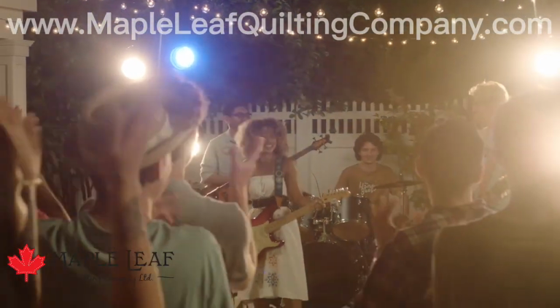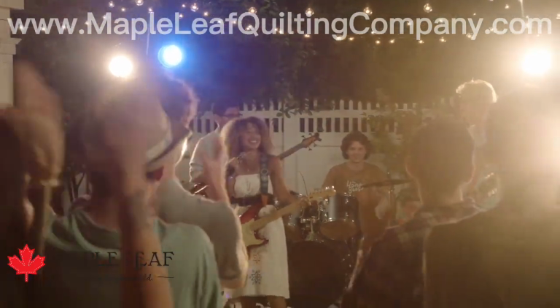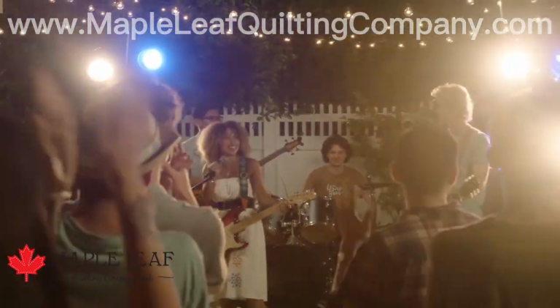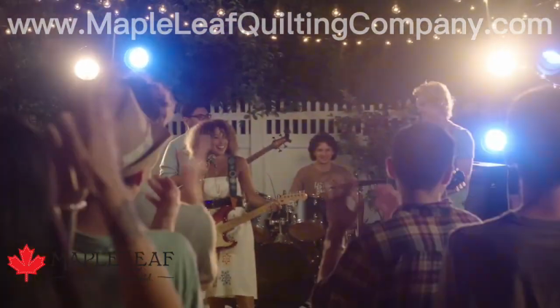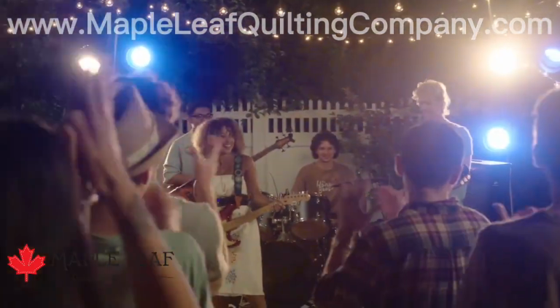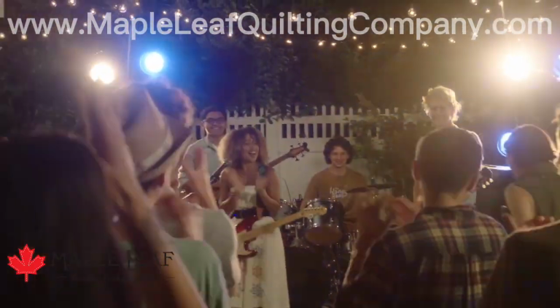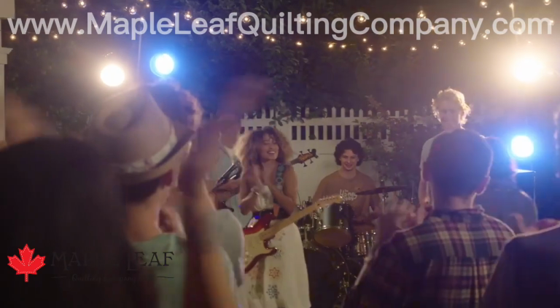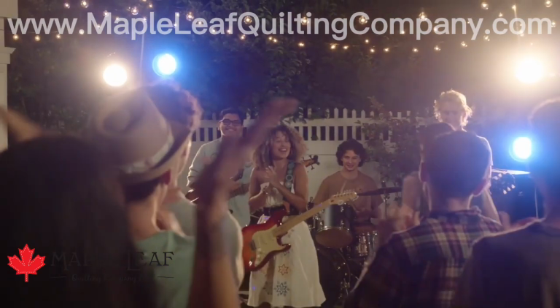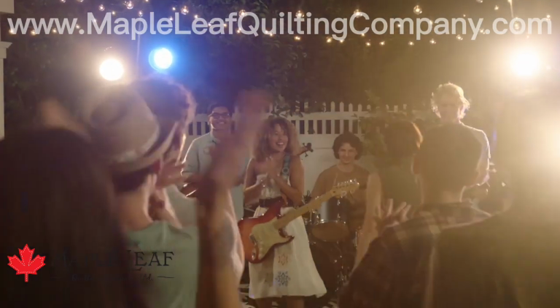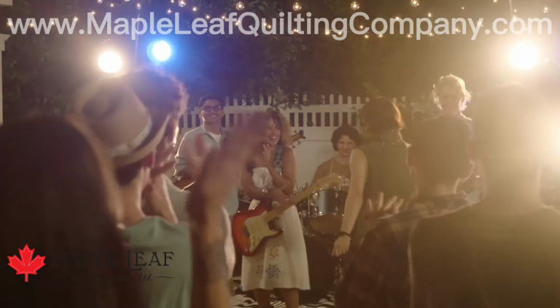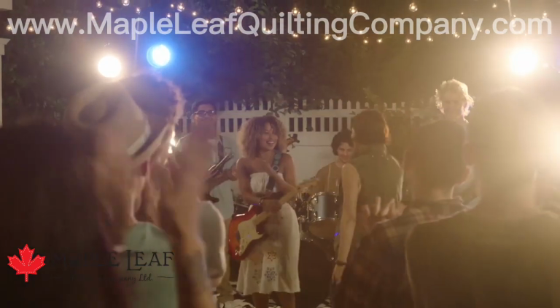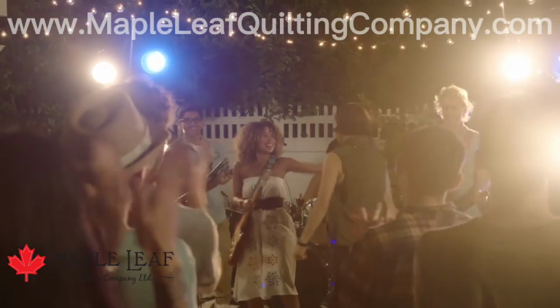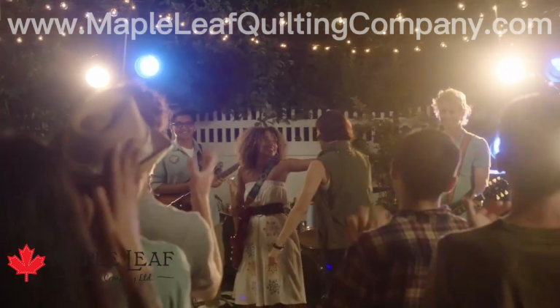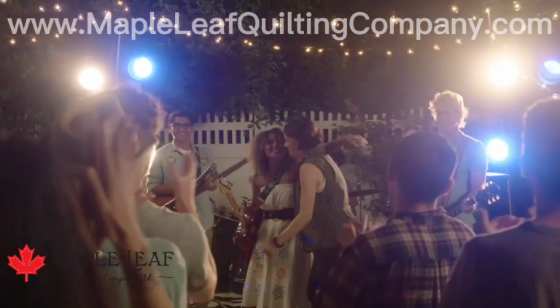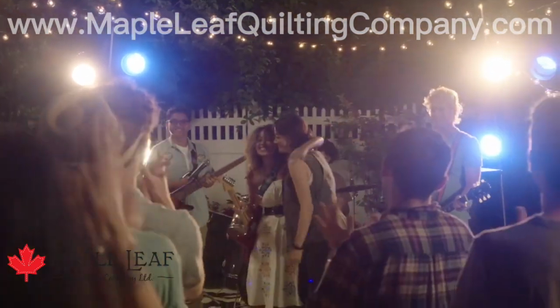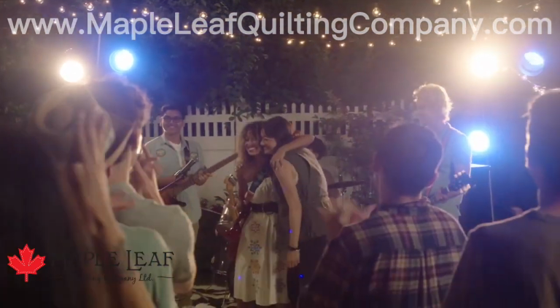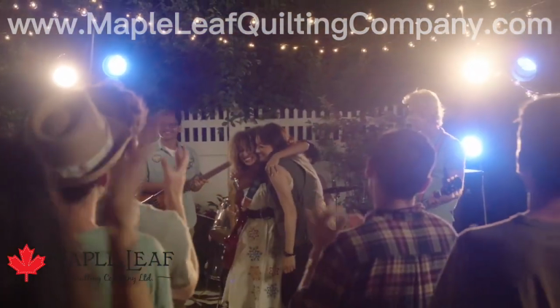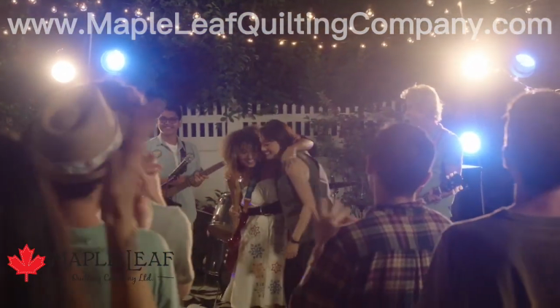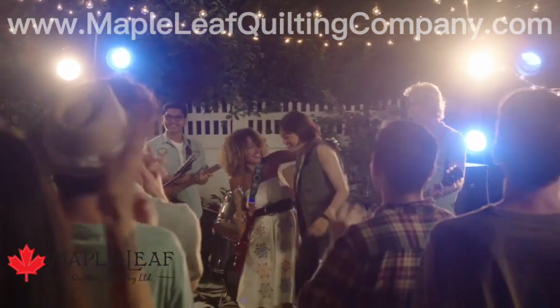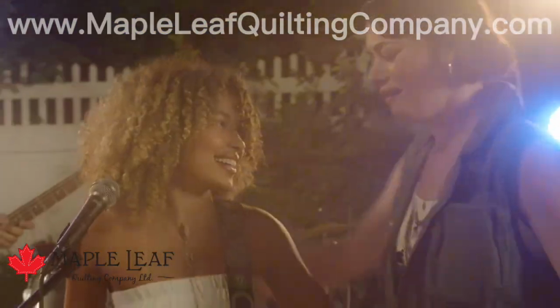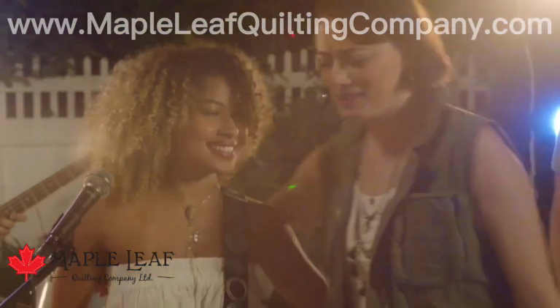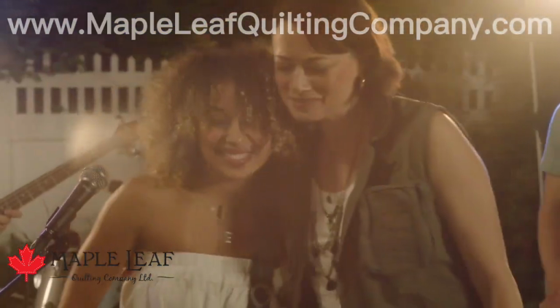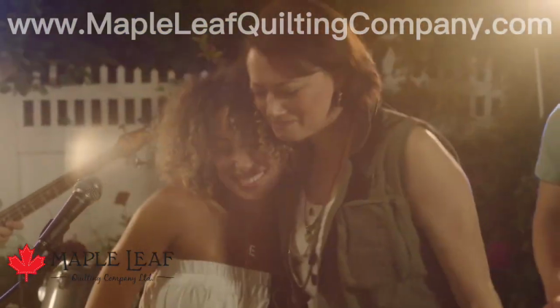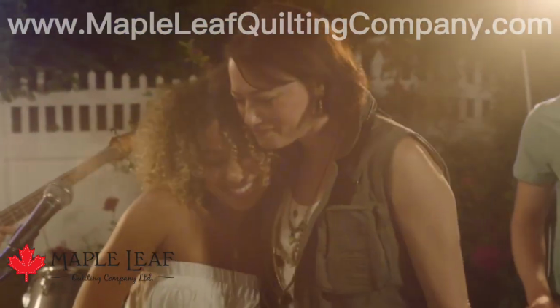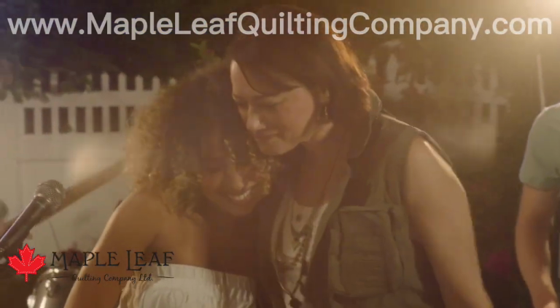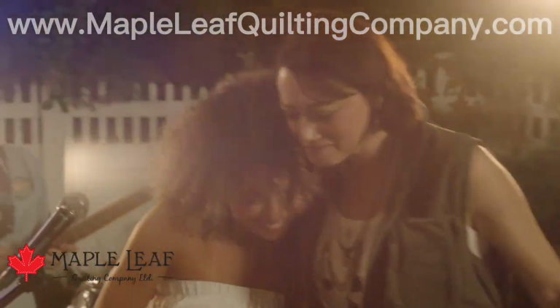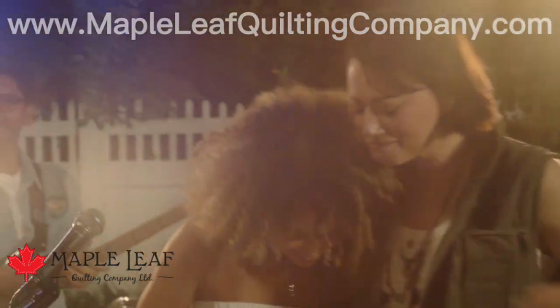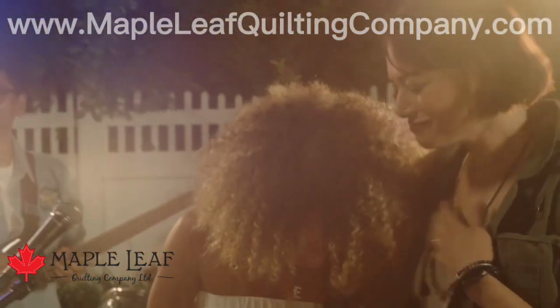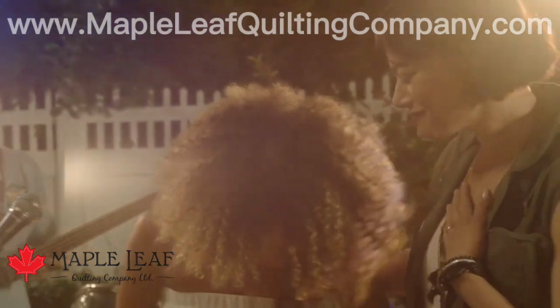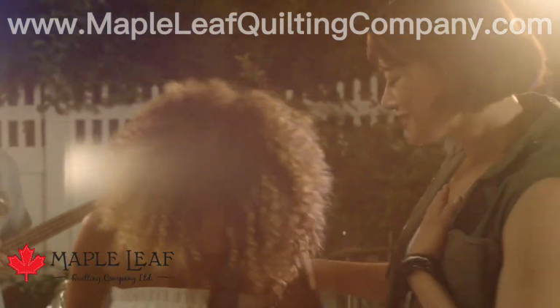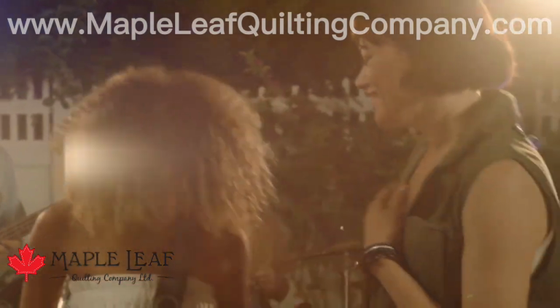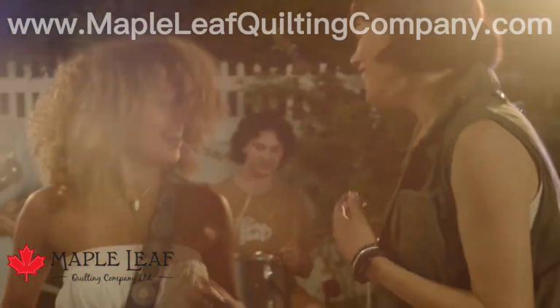The Luminaire 3 is built to be as brilliant as your creativity. And it's here to bring your best ideas to light.